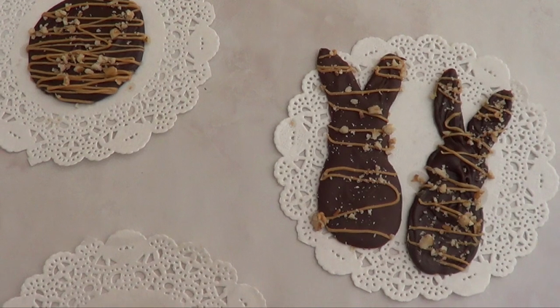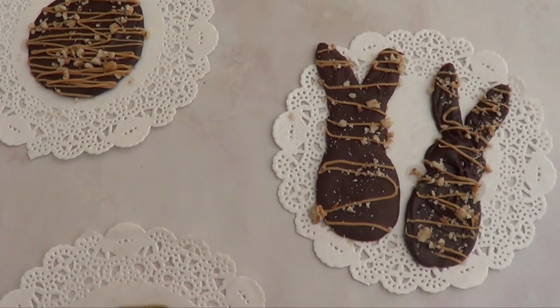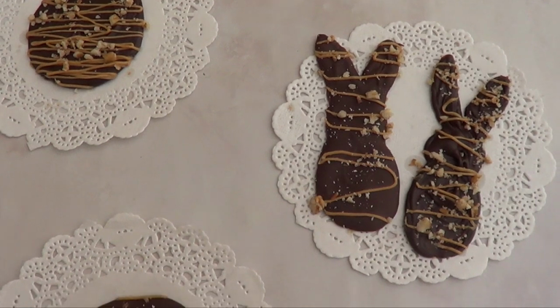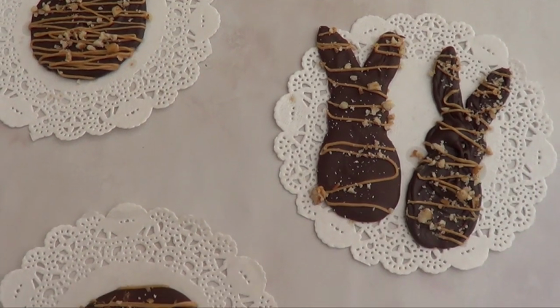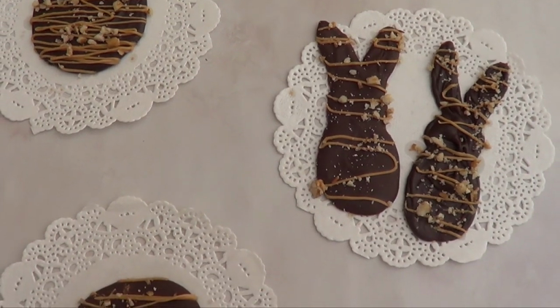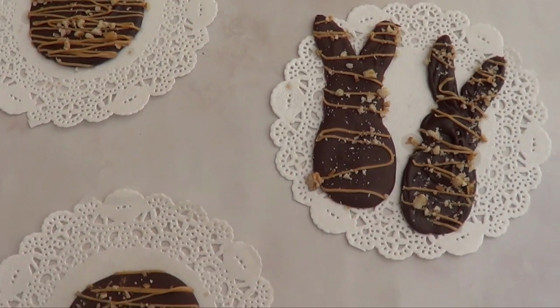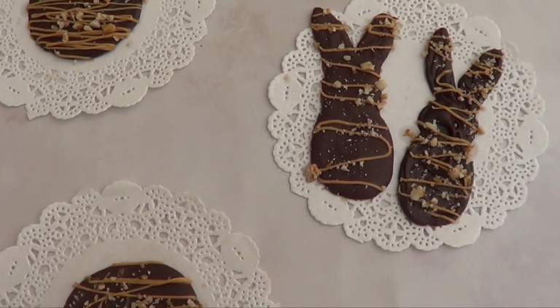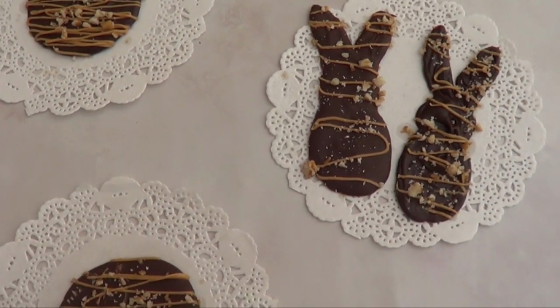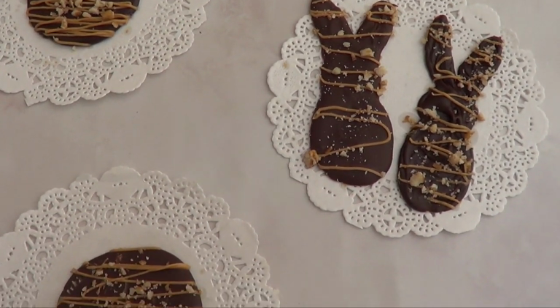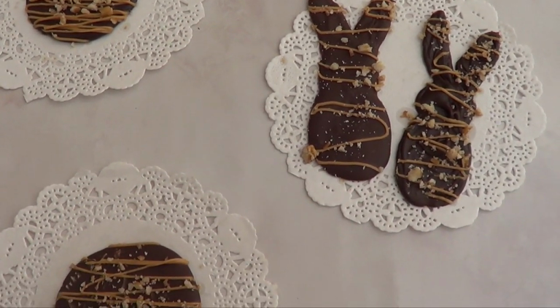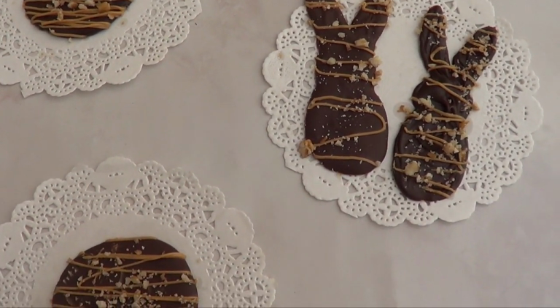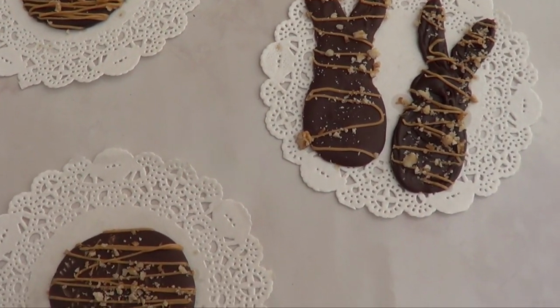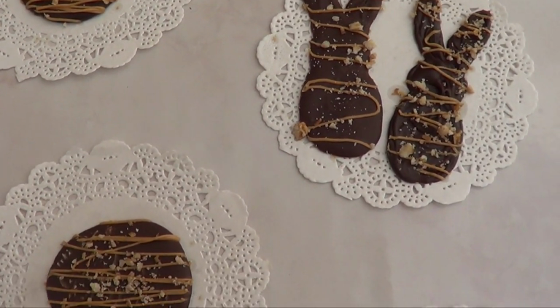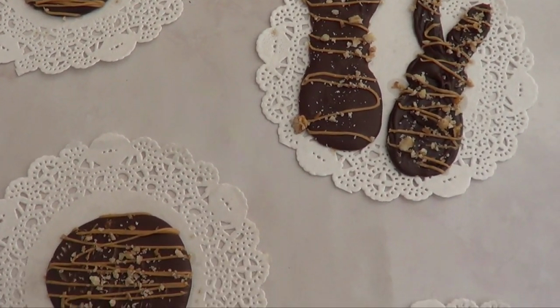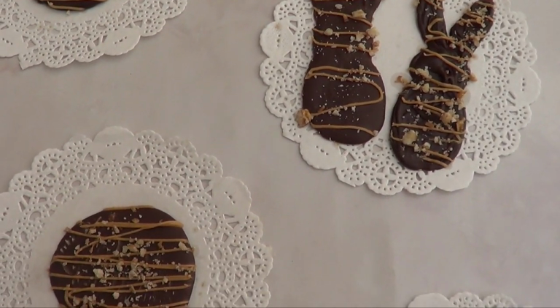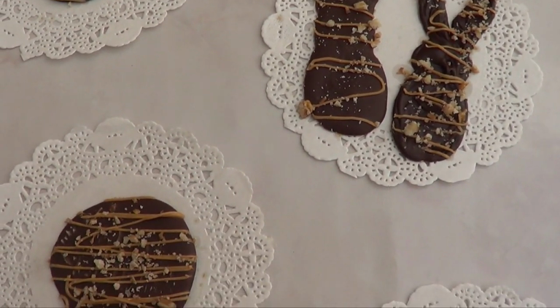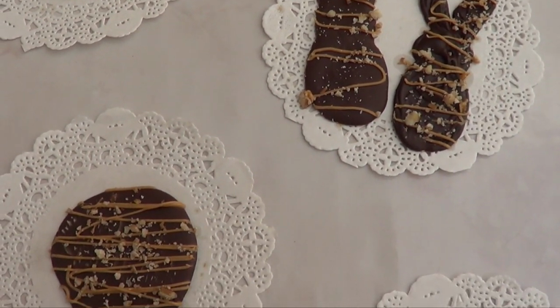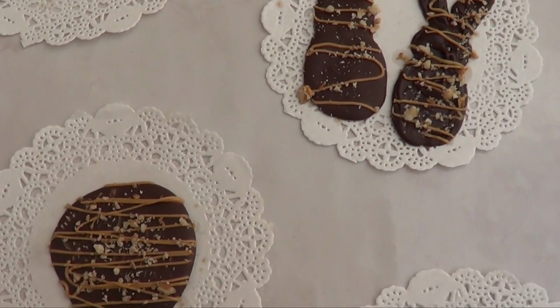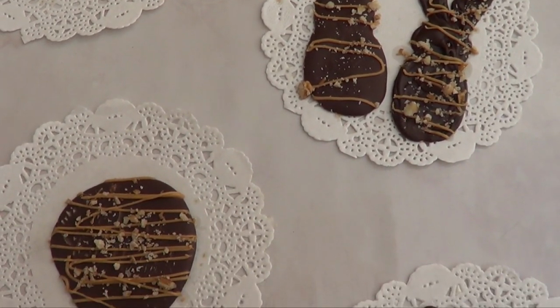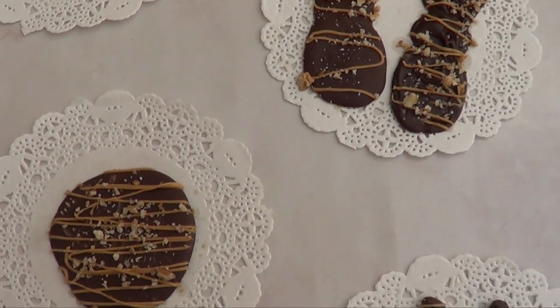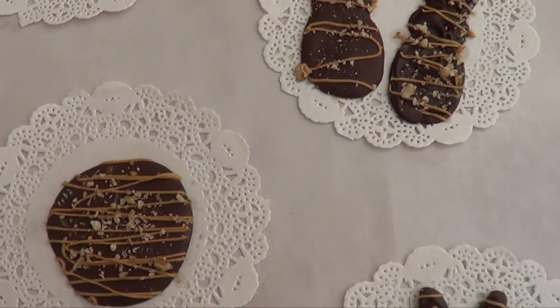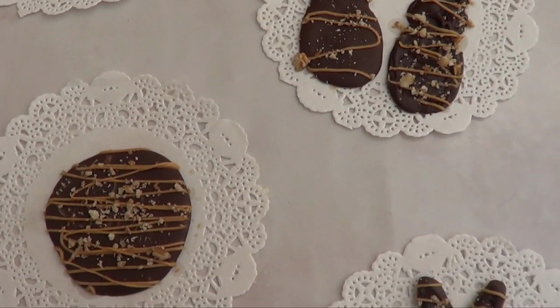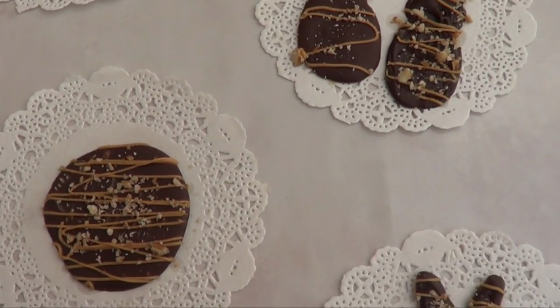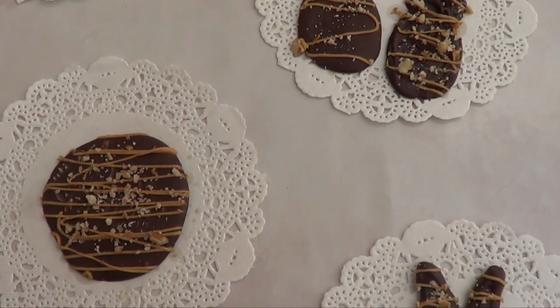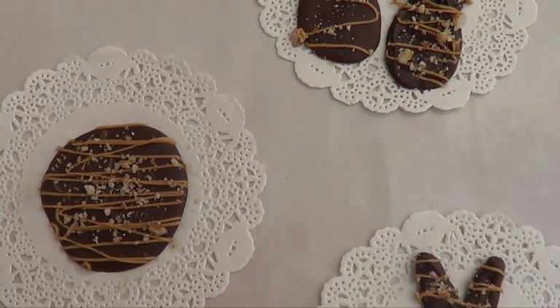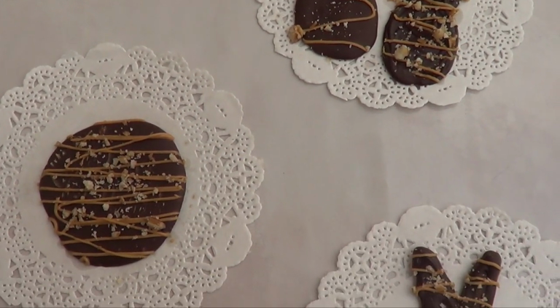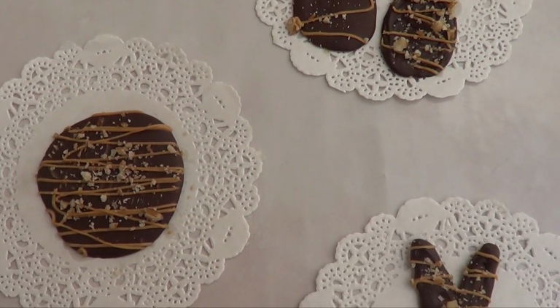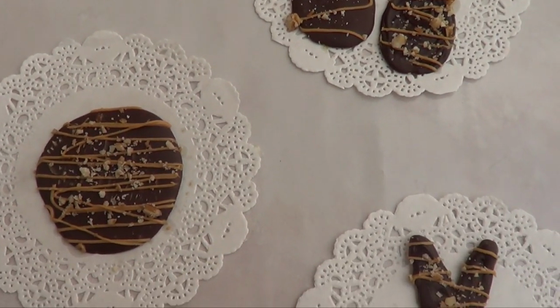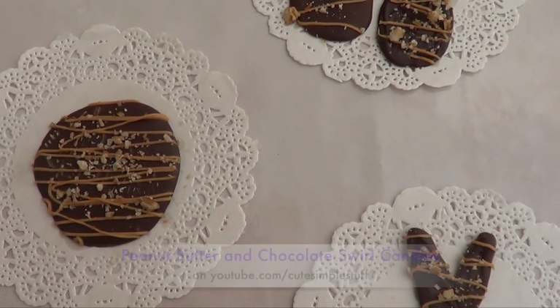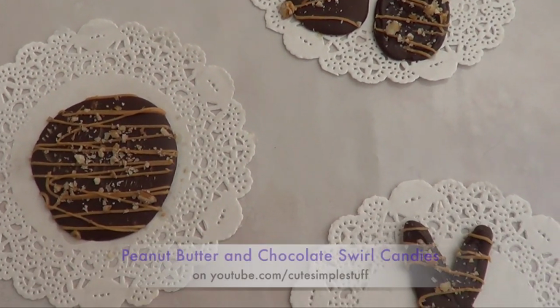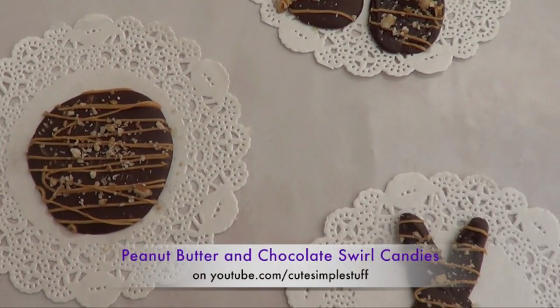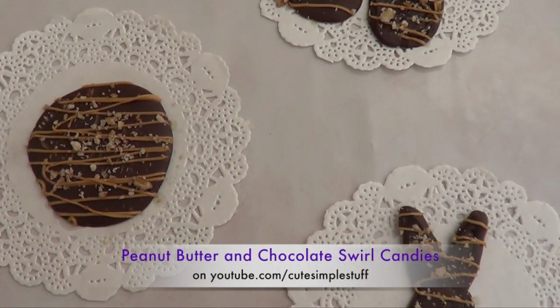Hey guys, it's Rene, welcome back. For today's dessert we're going to be making some chocolate candies.